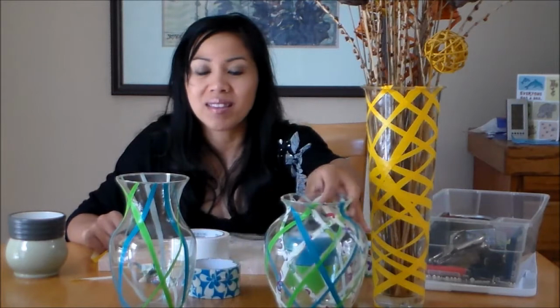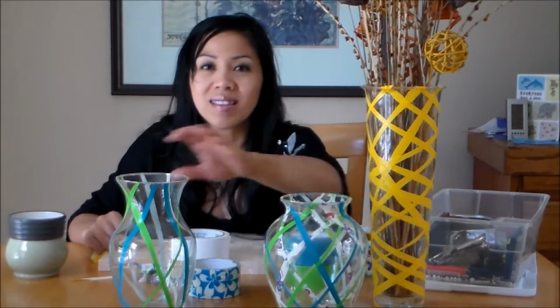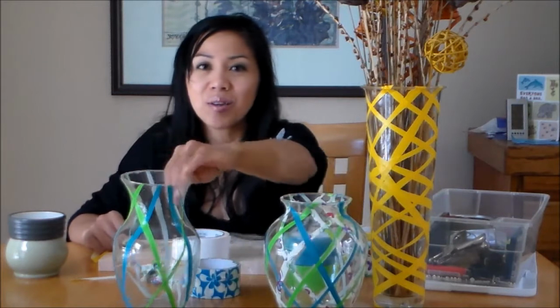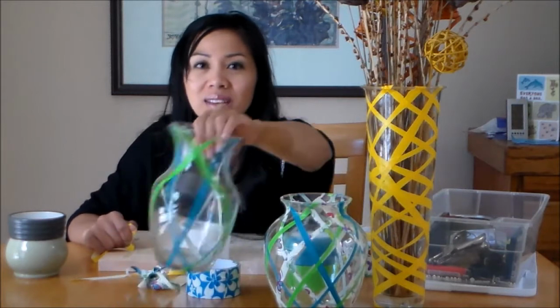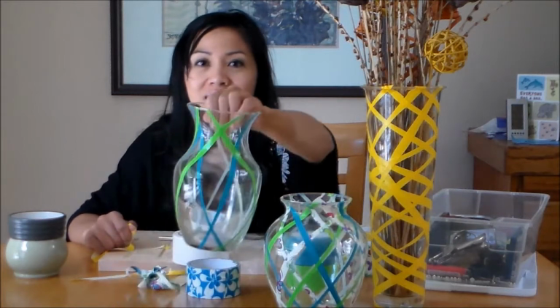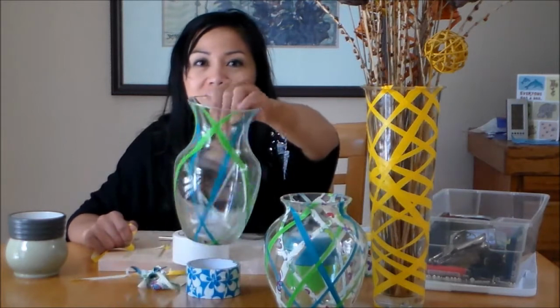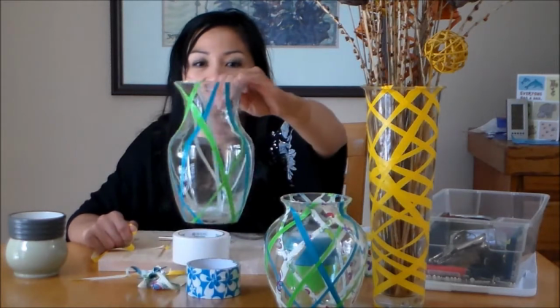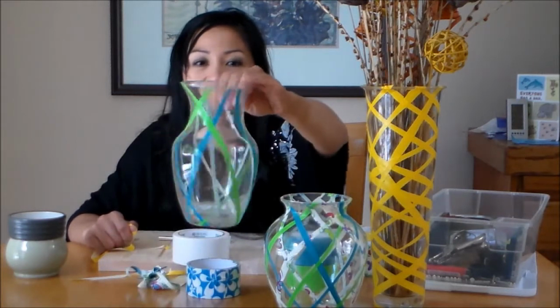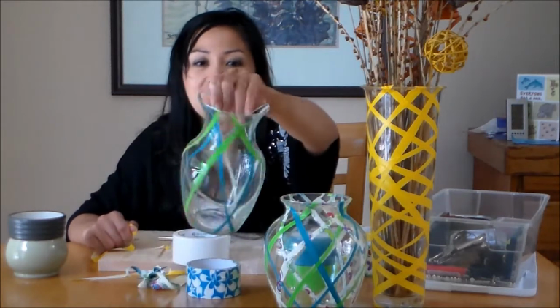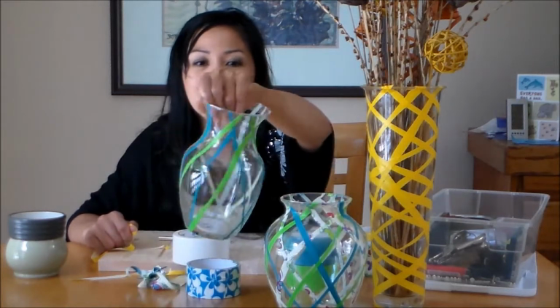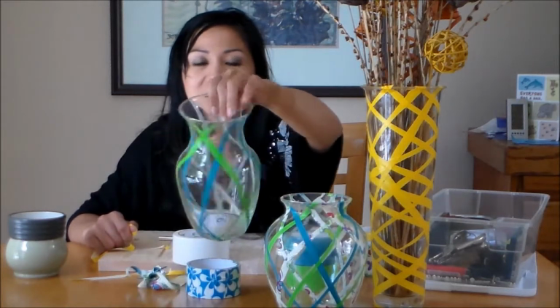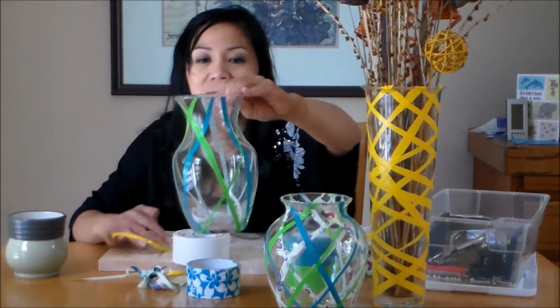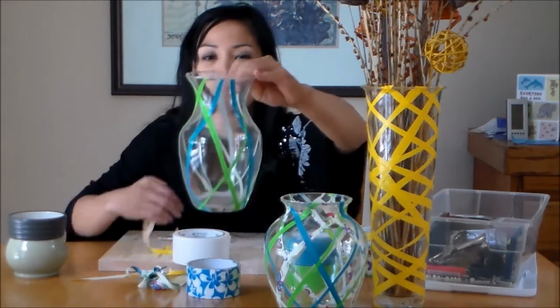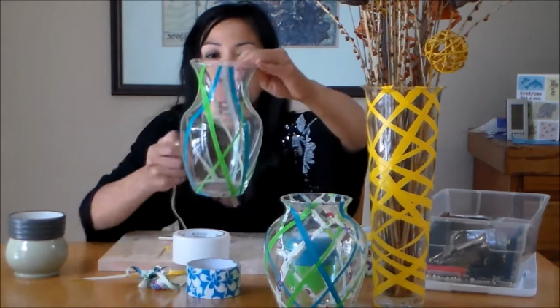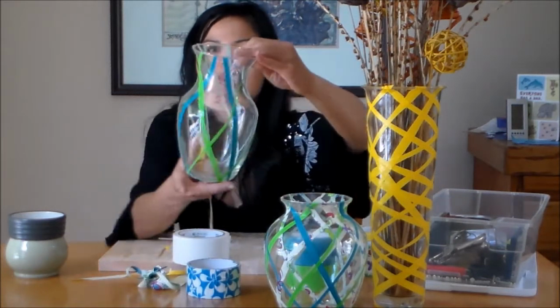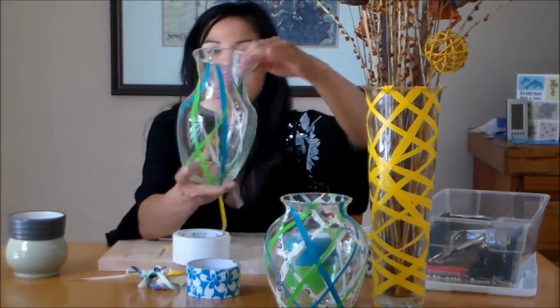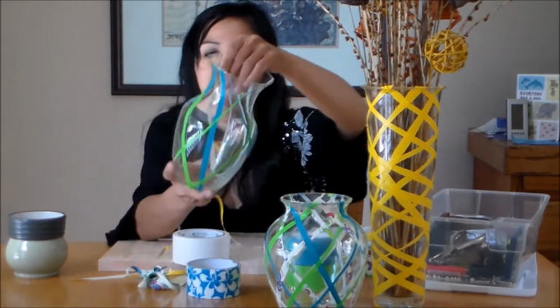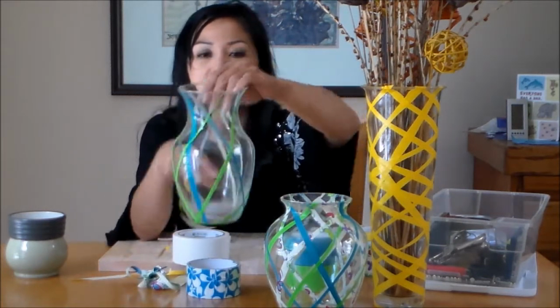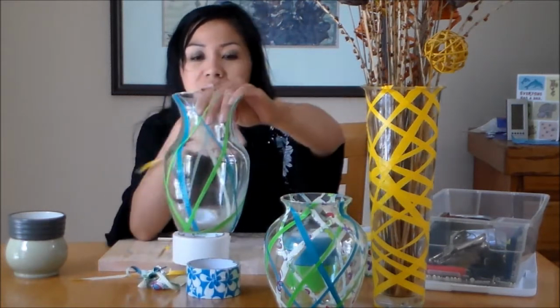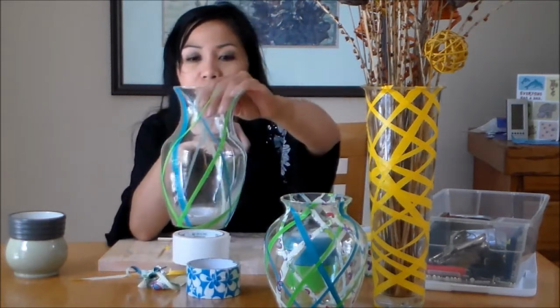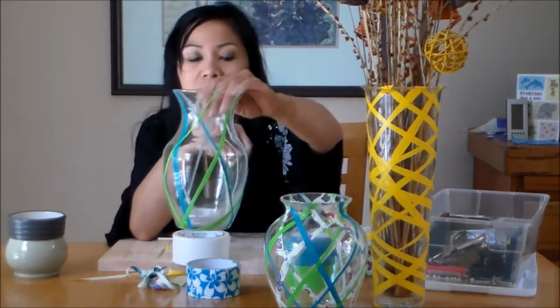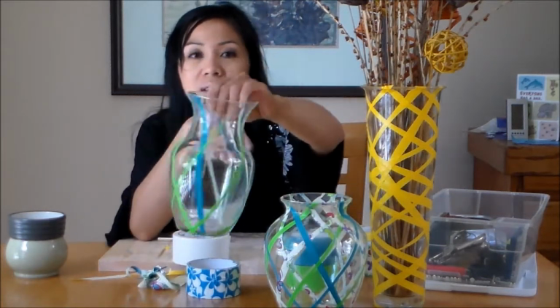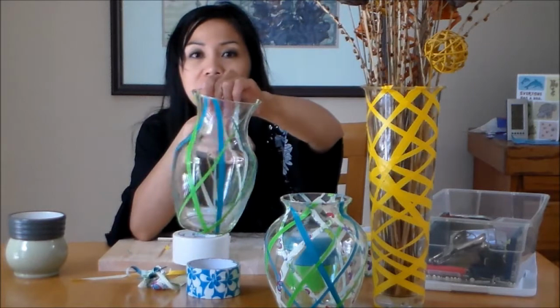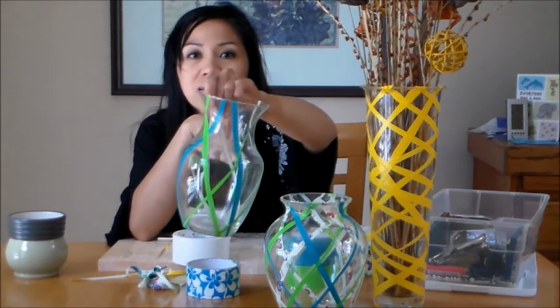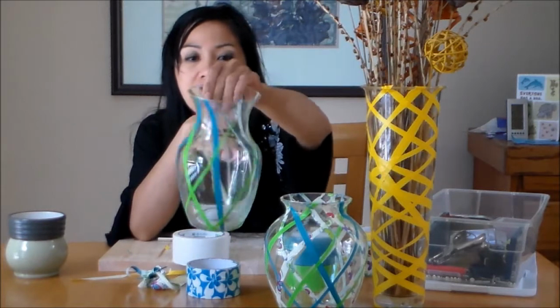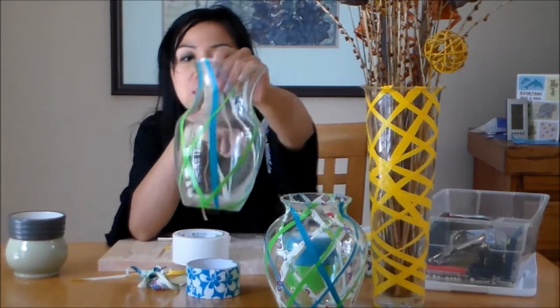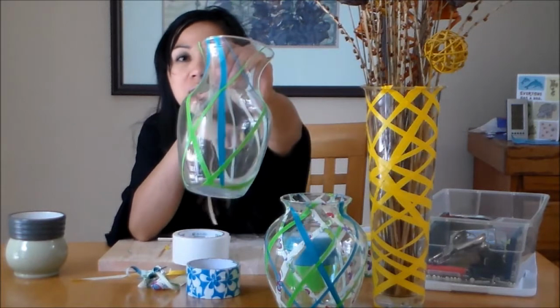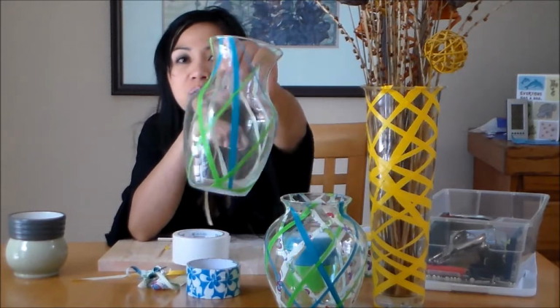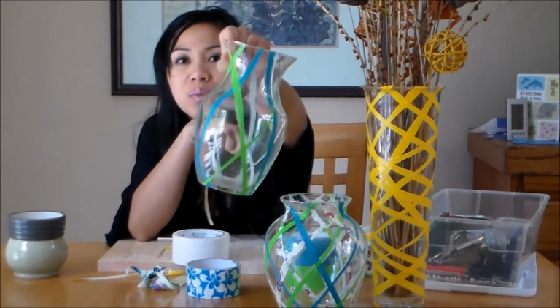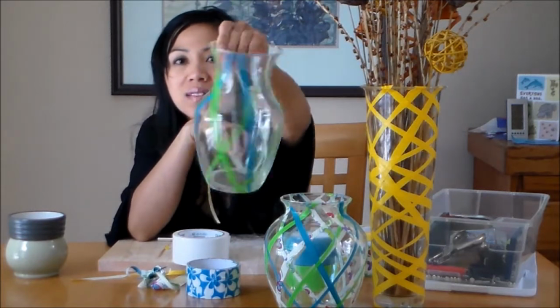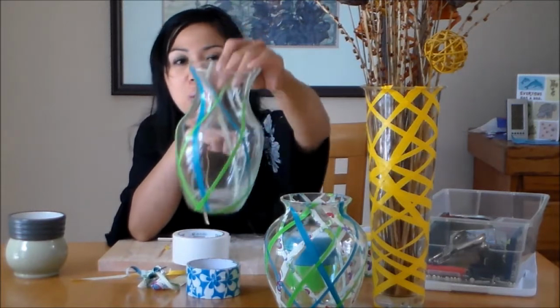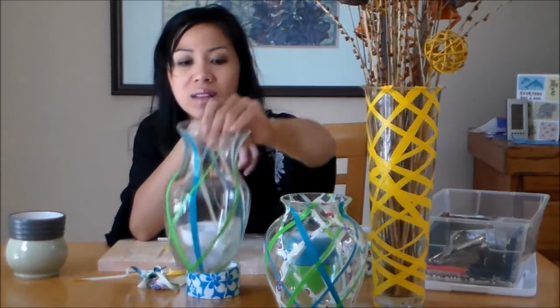This is another one I did that's just different widths of the tape. So this was a pretty simple one.